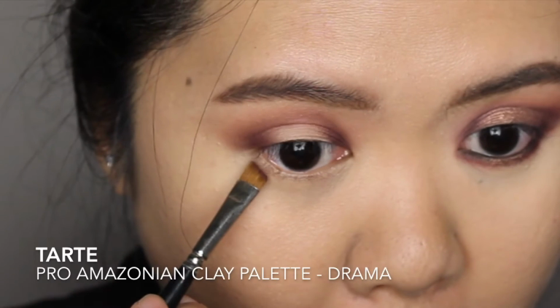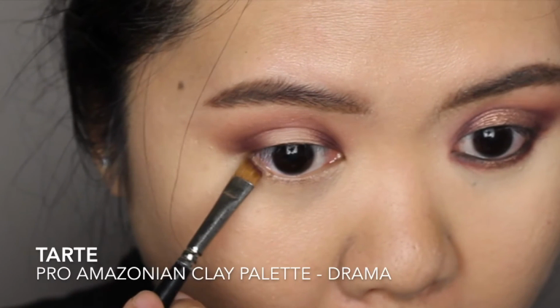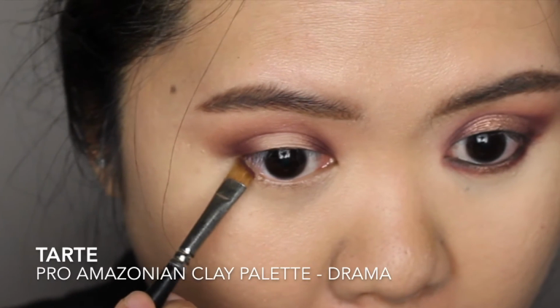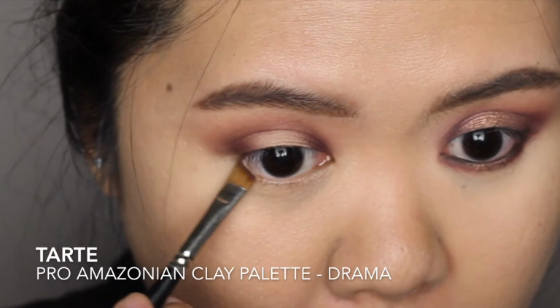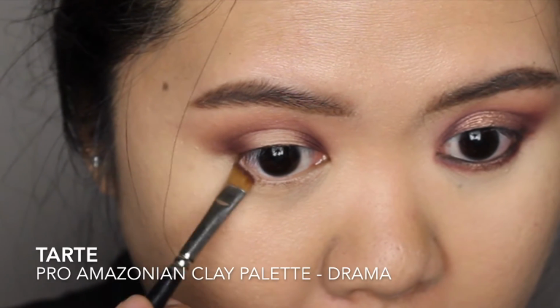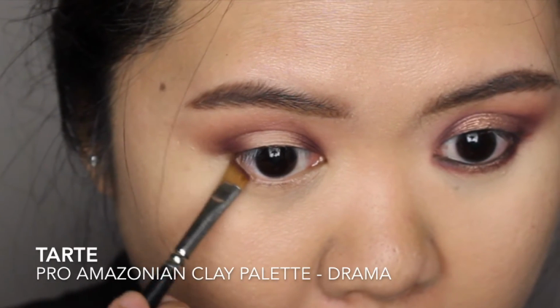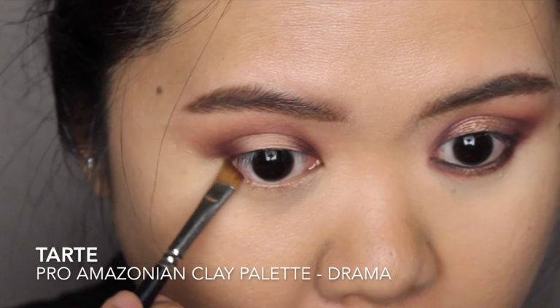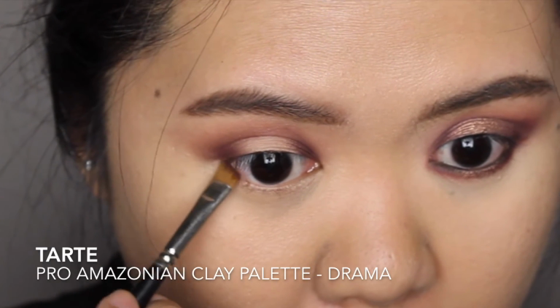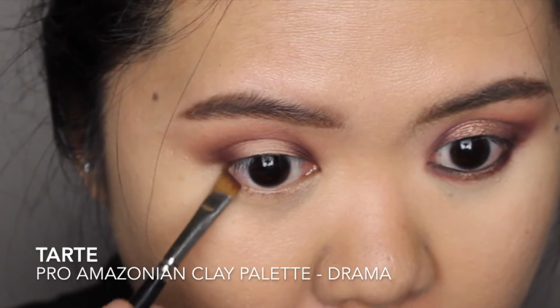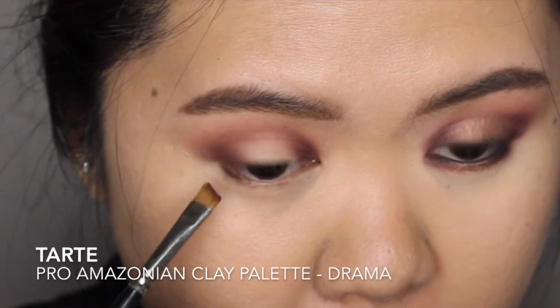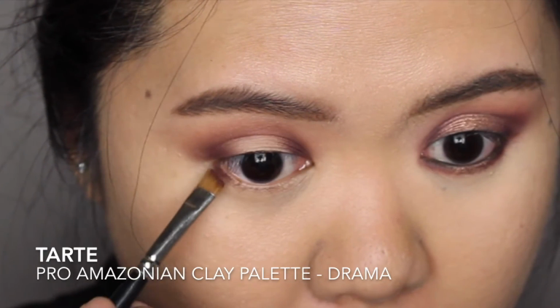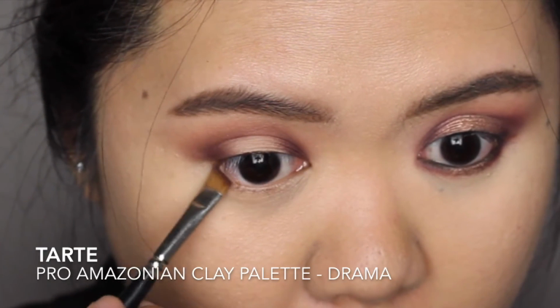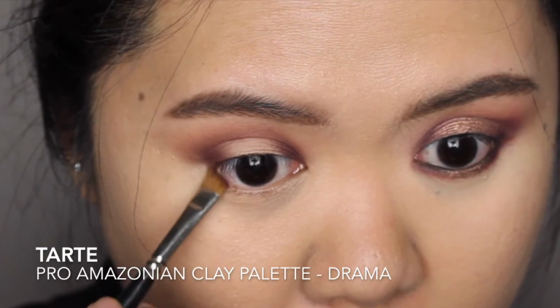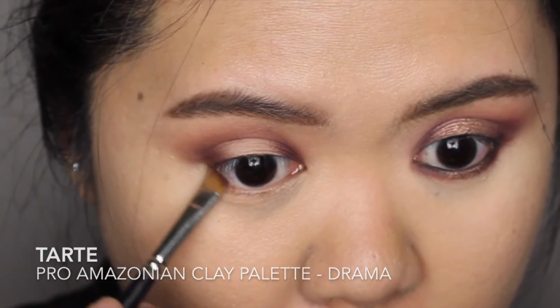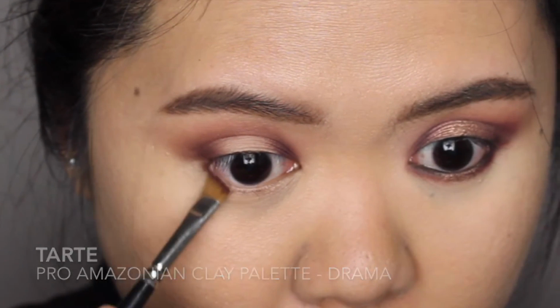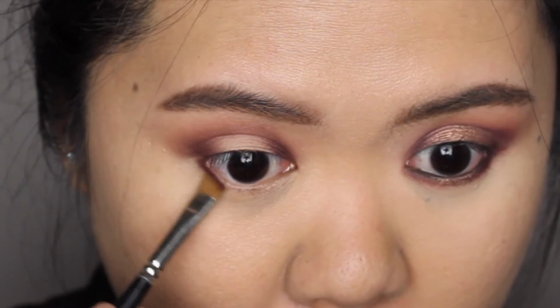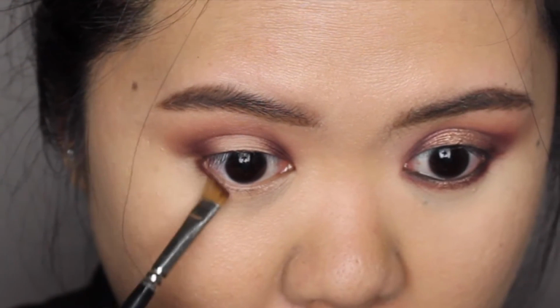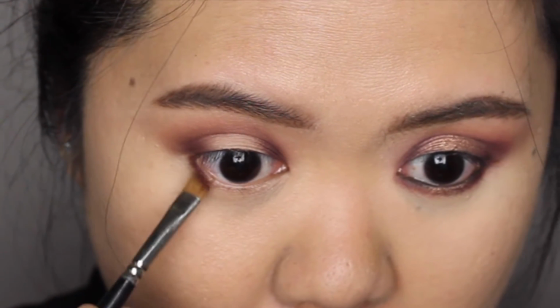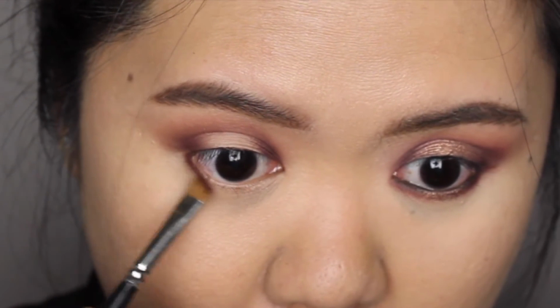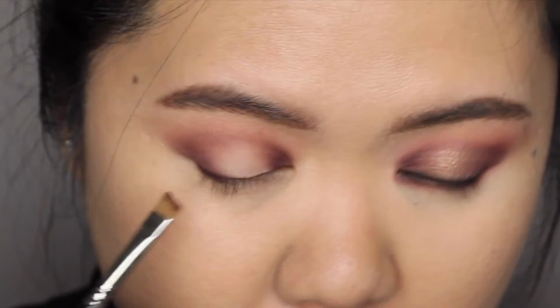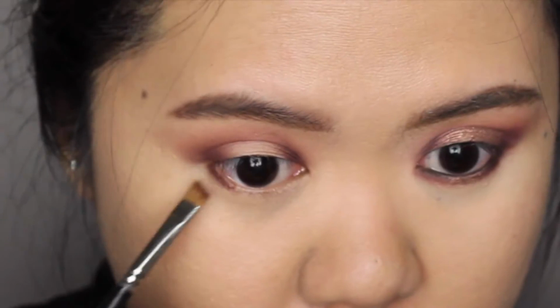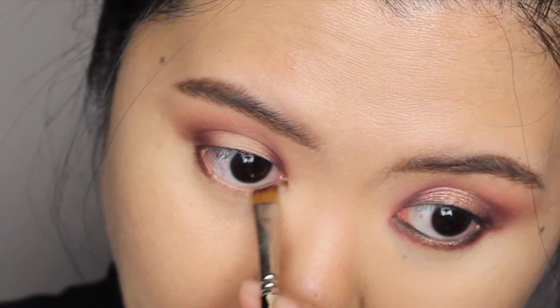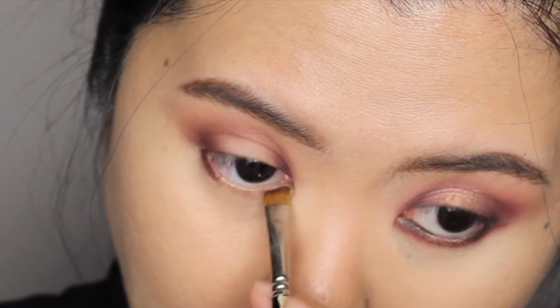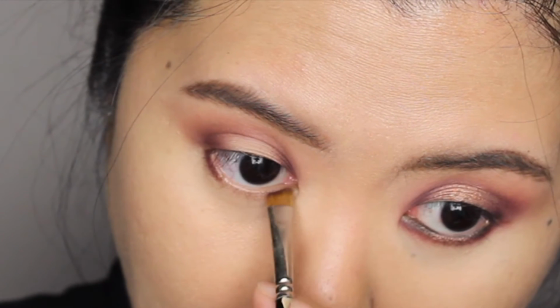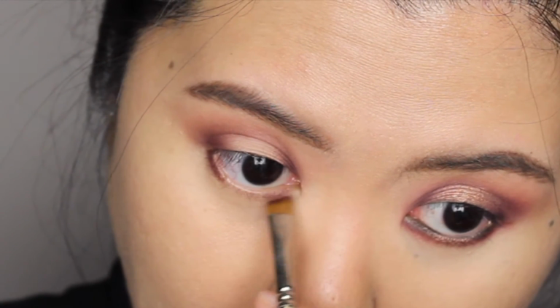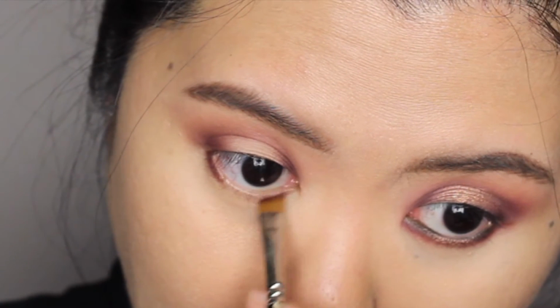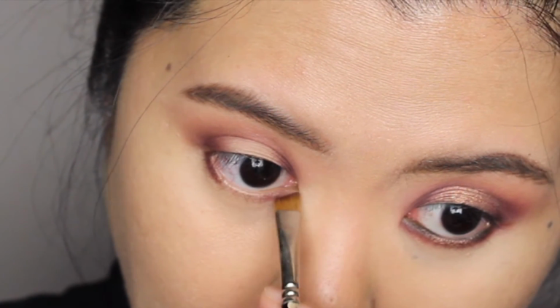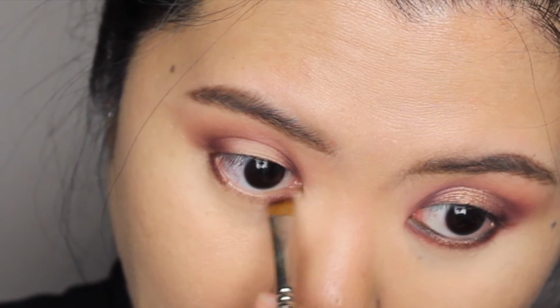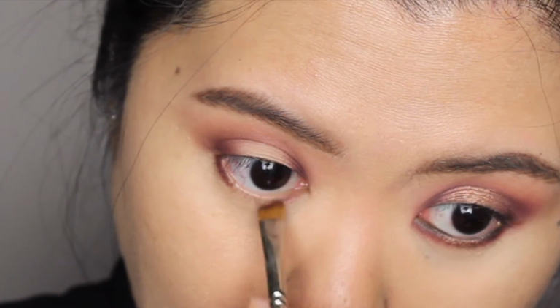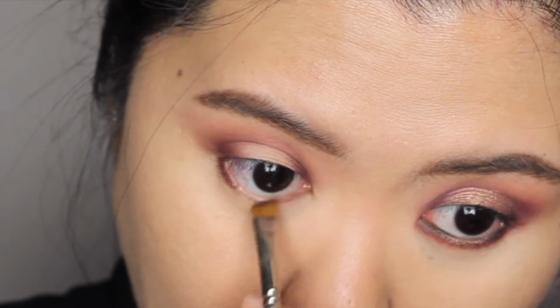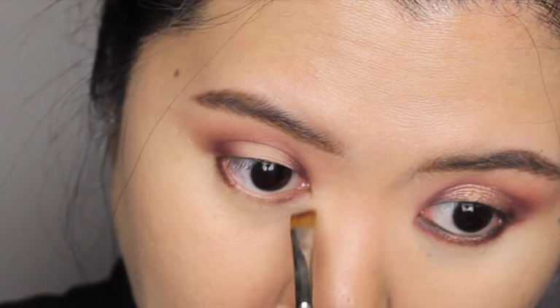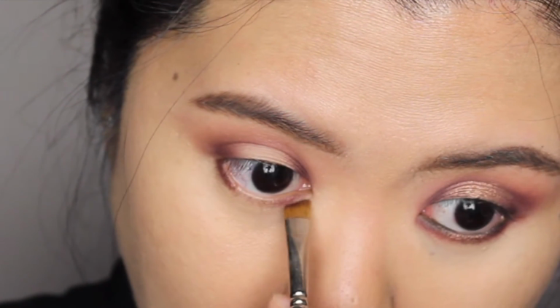I'm also applying the same color along the inner and outer third of my lower lid, this time using an angled eyebrow brush.